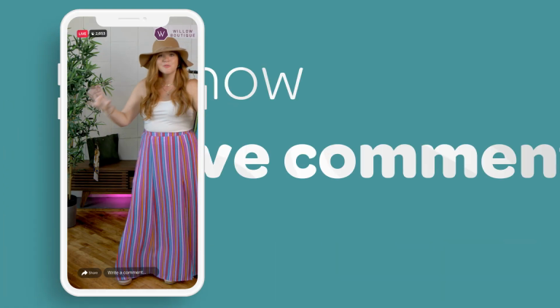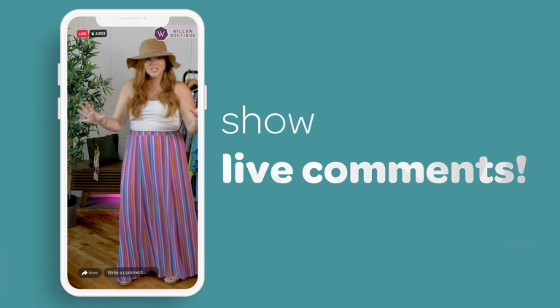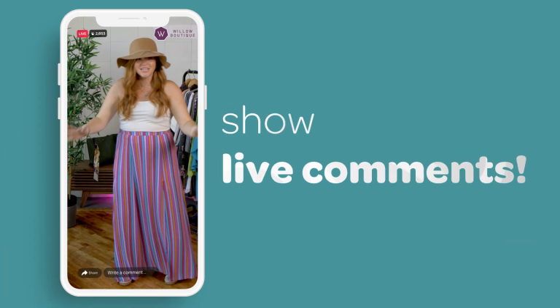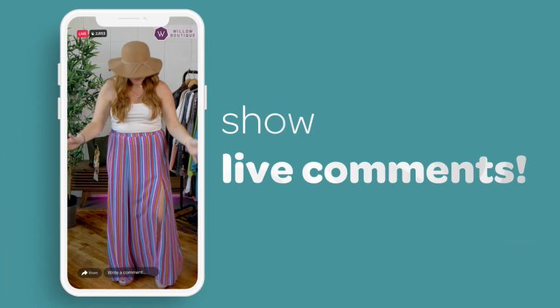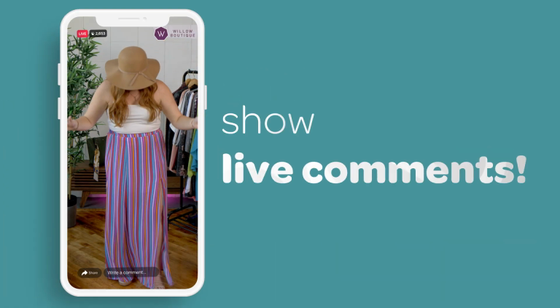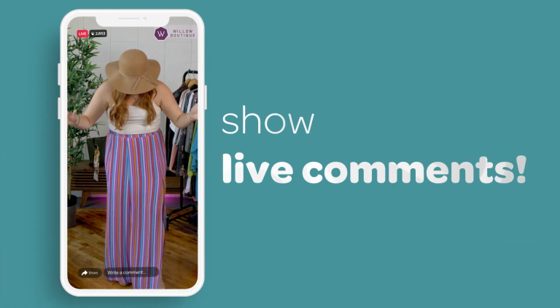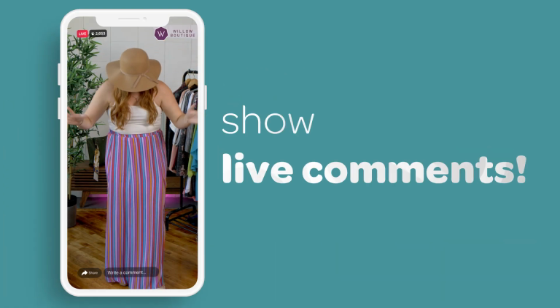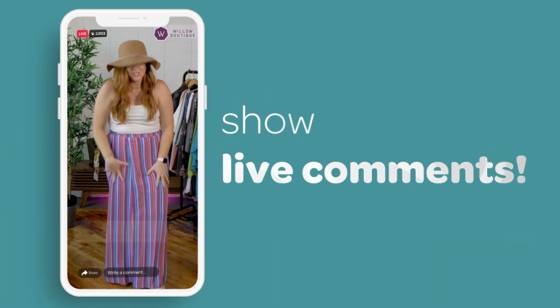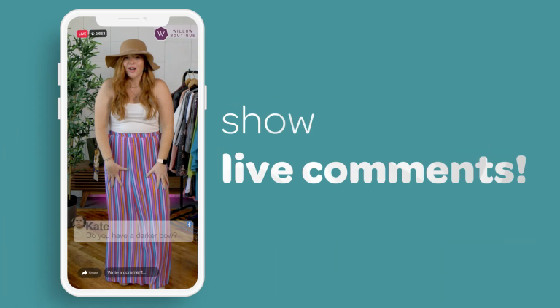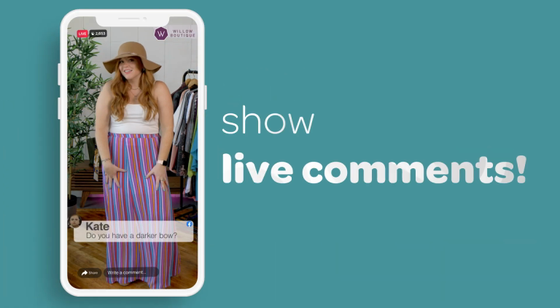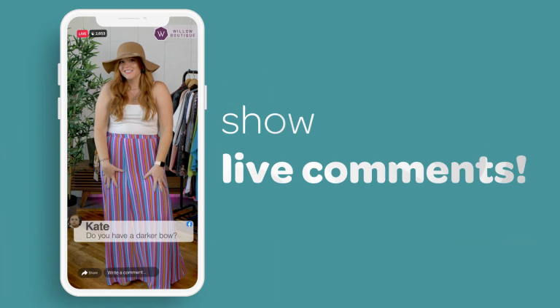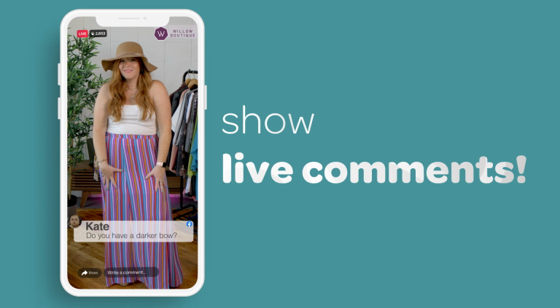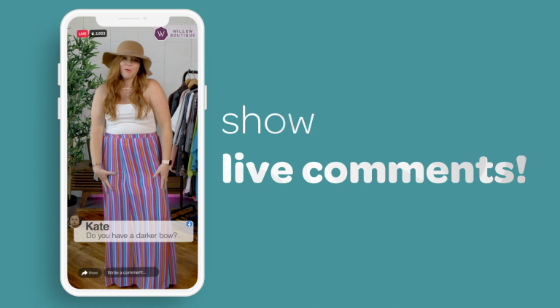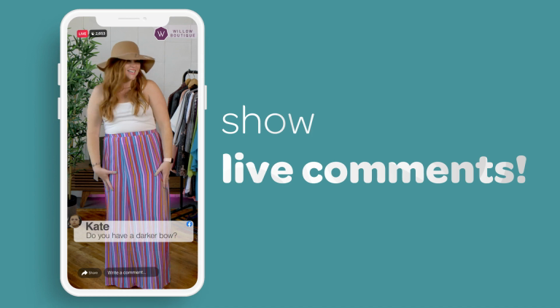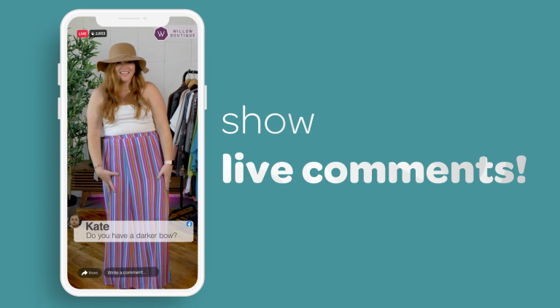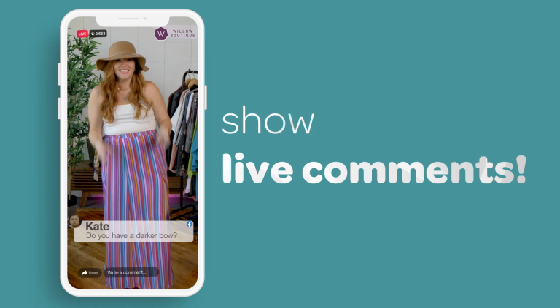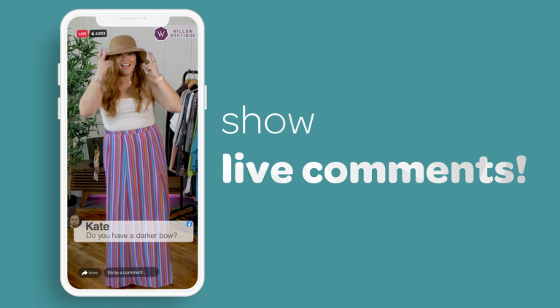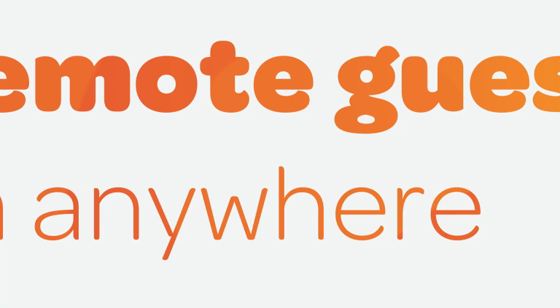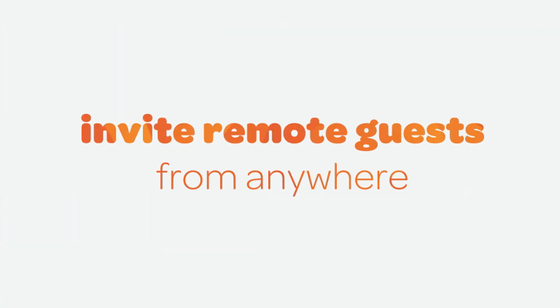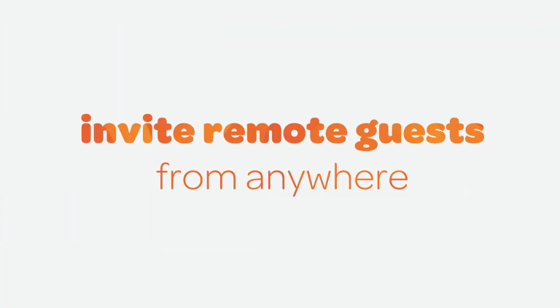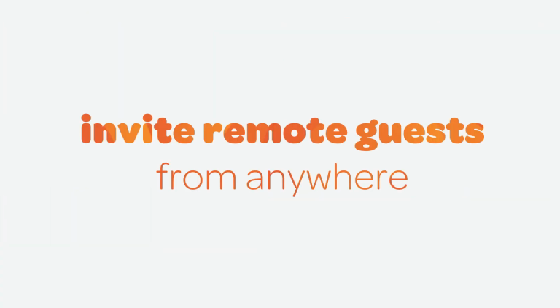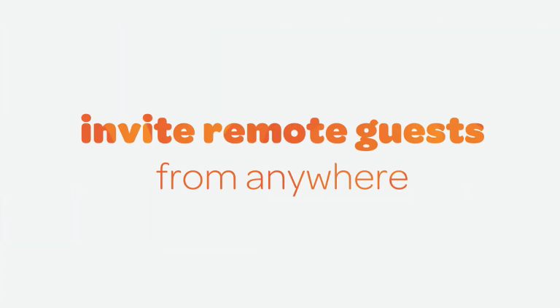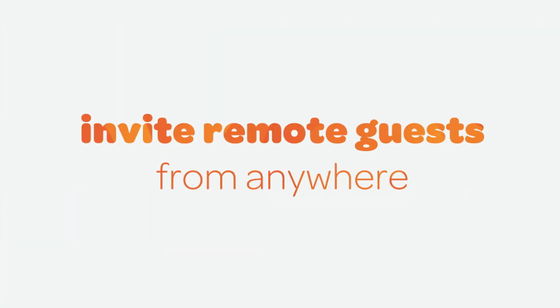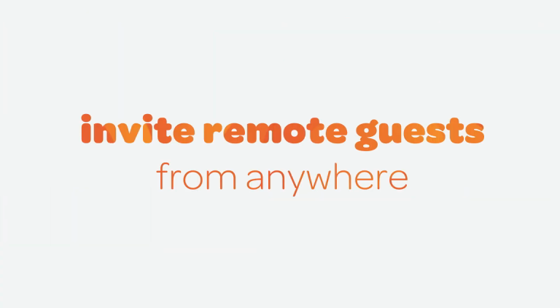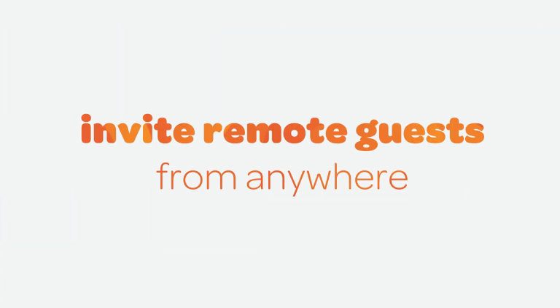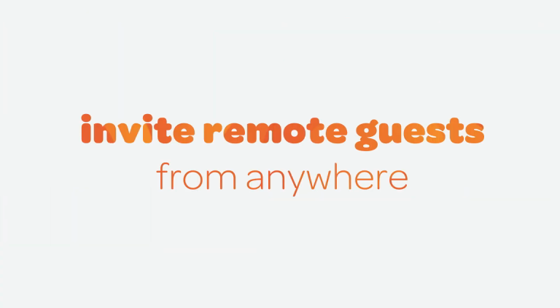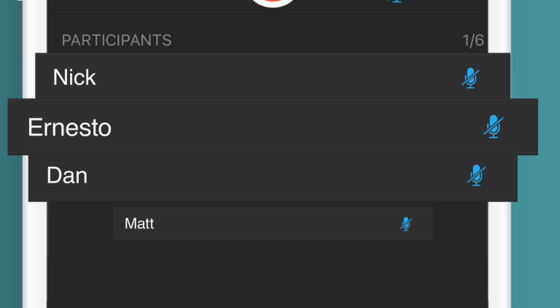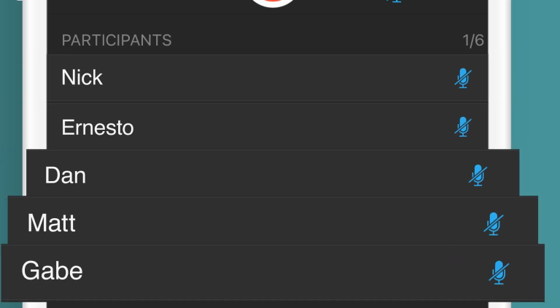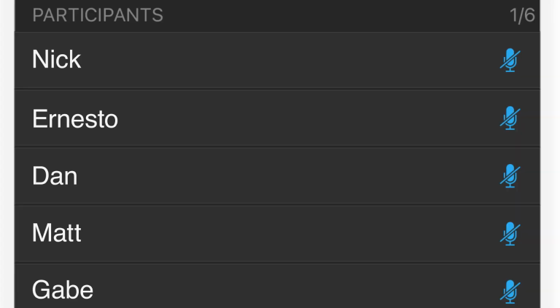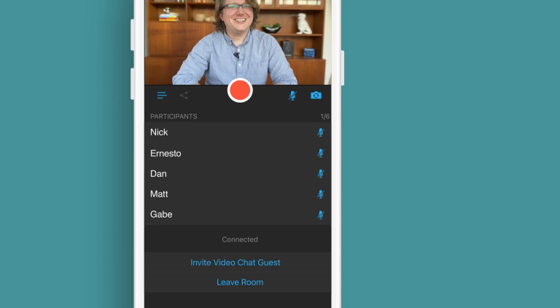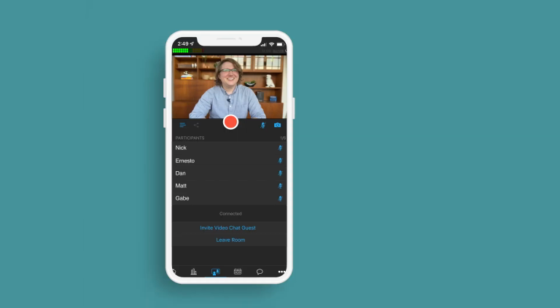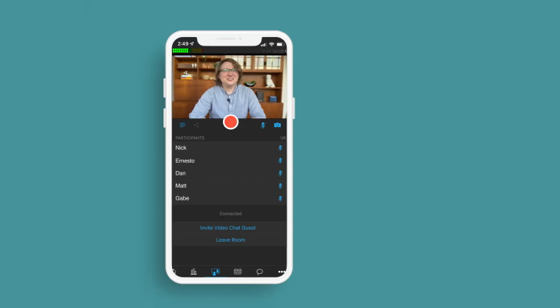Interact with your viewers, and show live comments, and invite remote guests from all over the world.